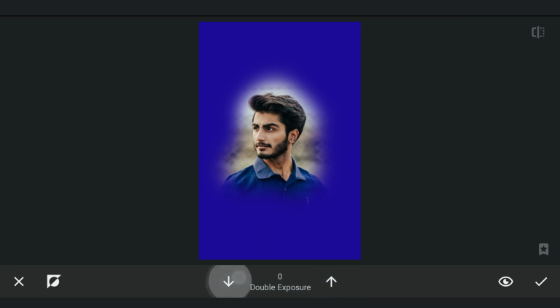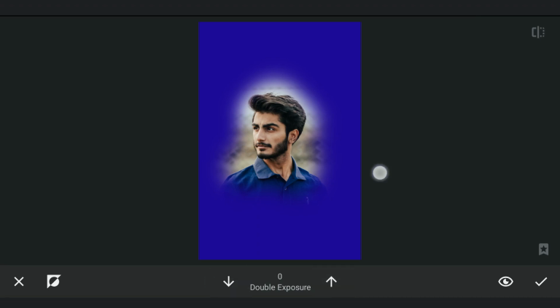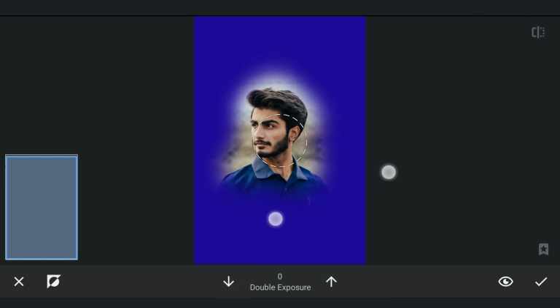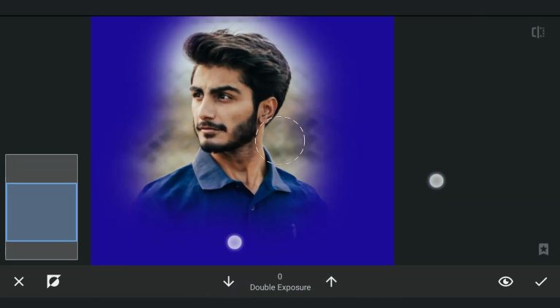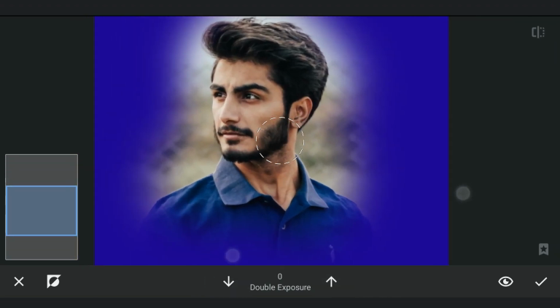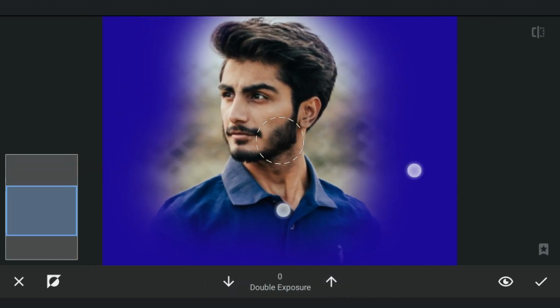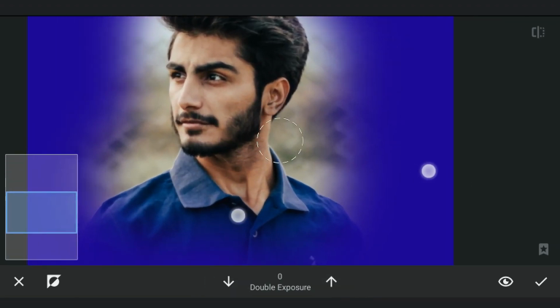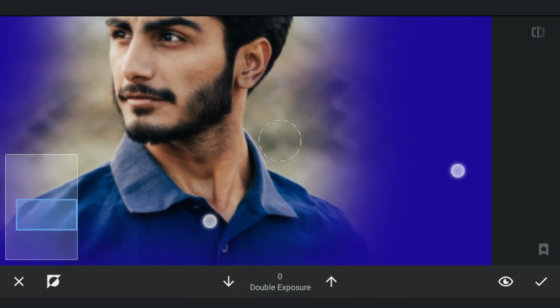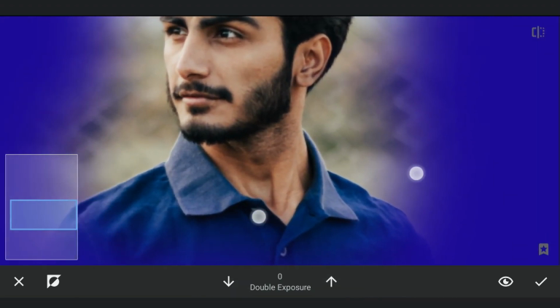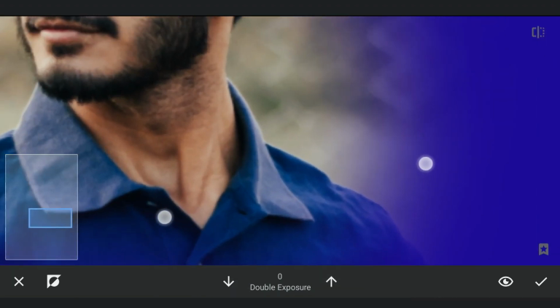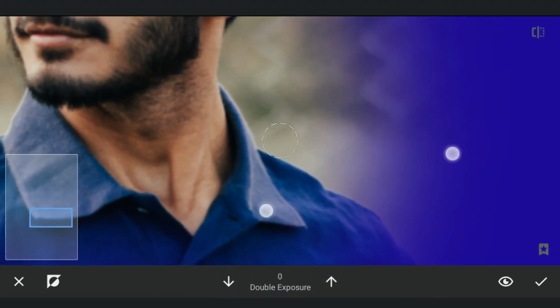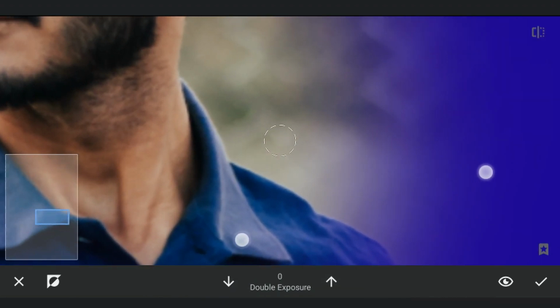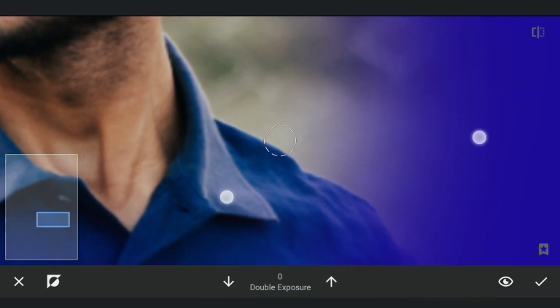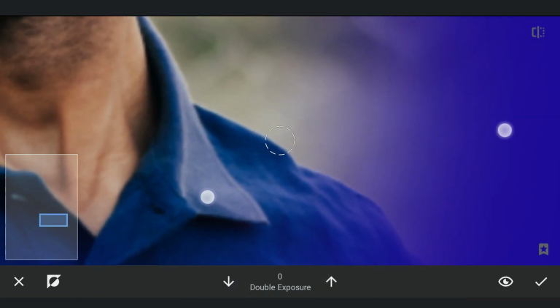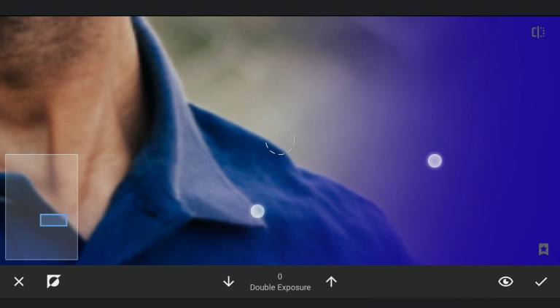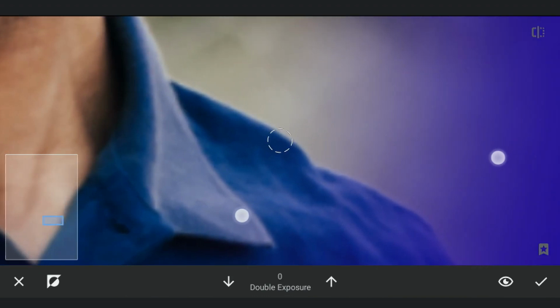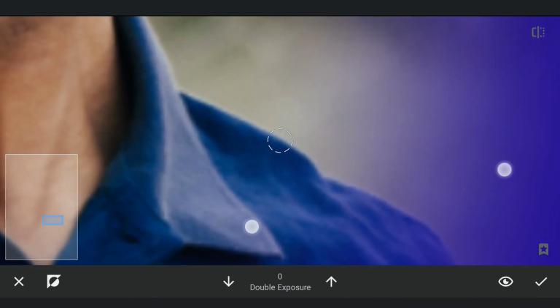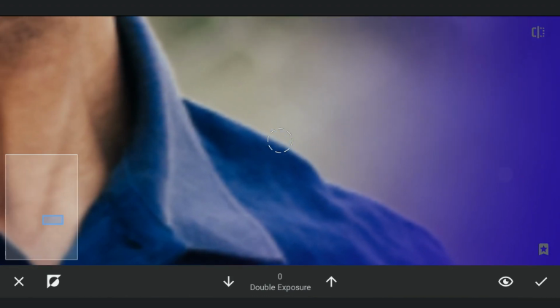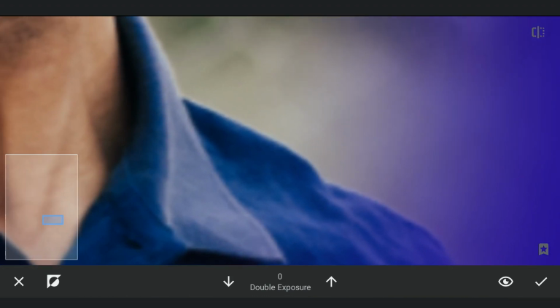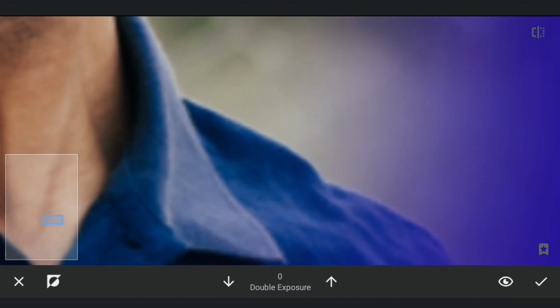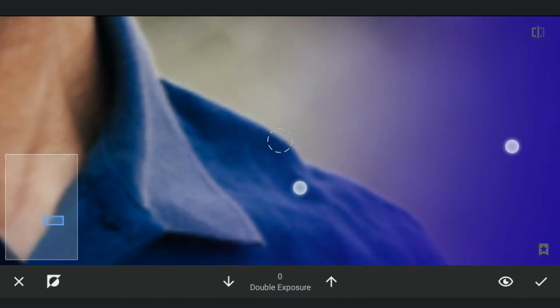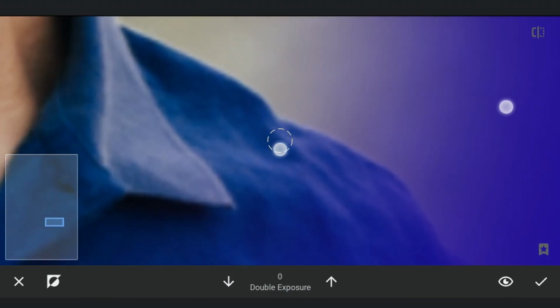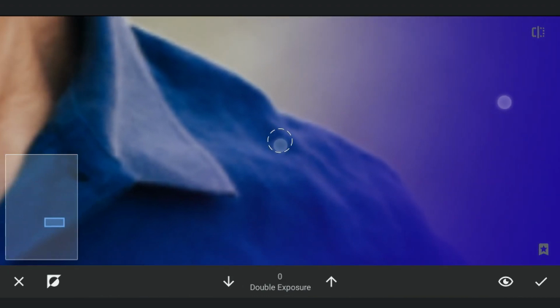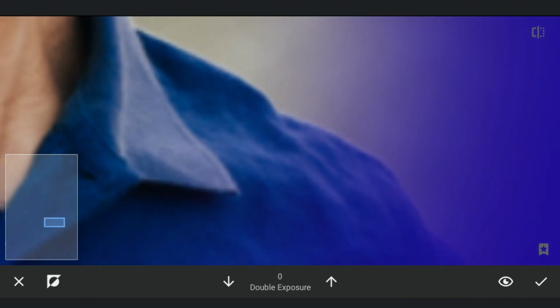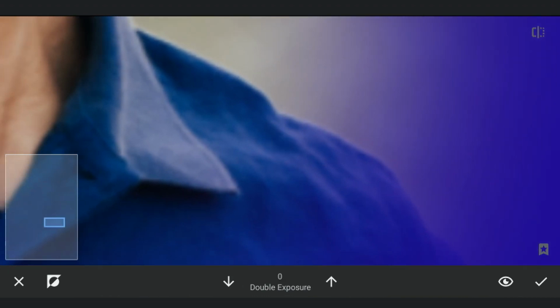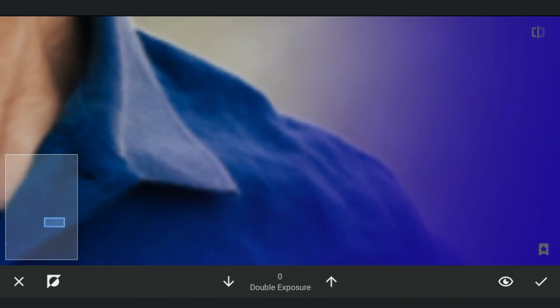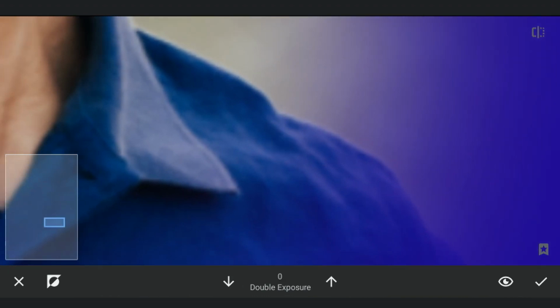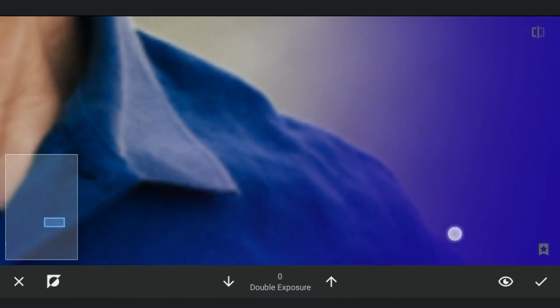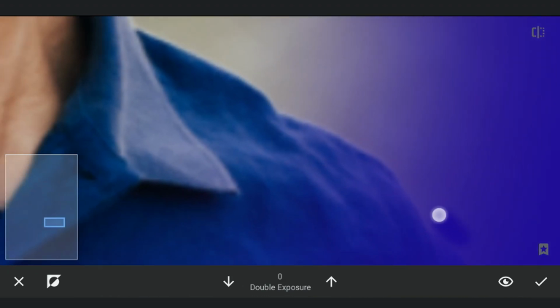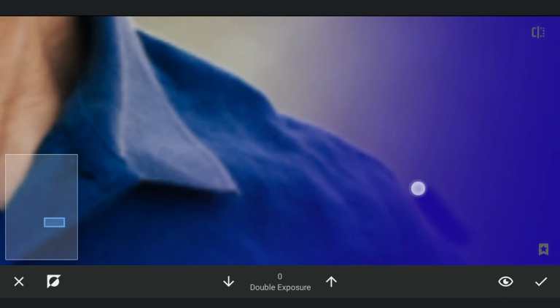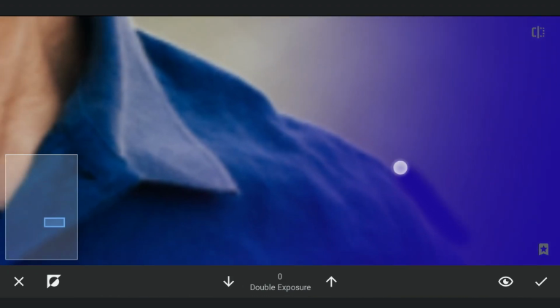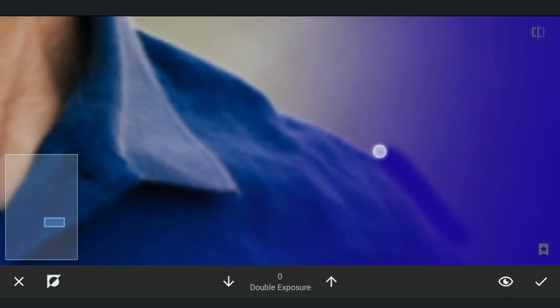Zooming in as much as possible and adding back the bluish color we created by brushing carefully on the outer edges of the subject.